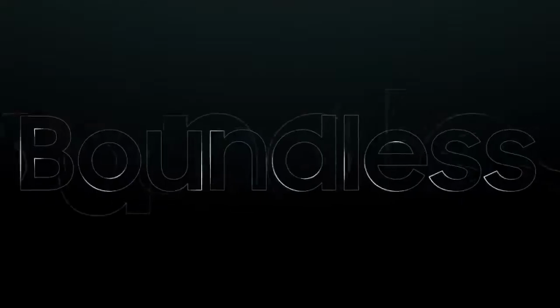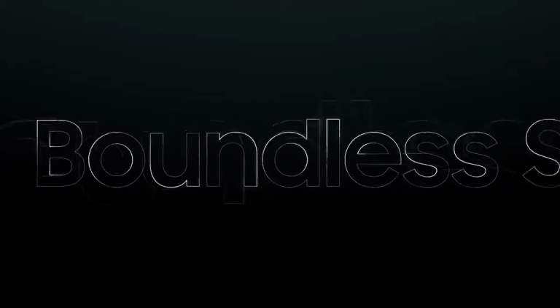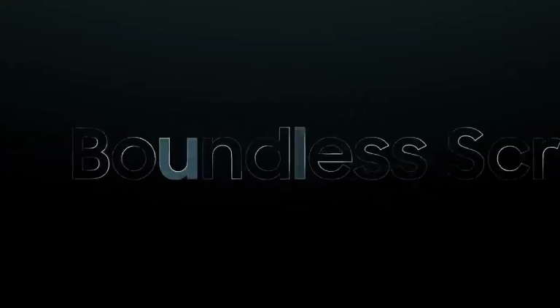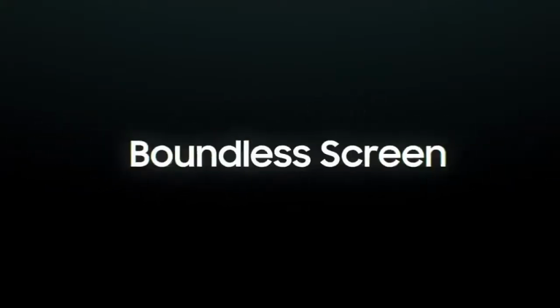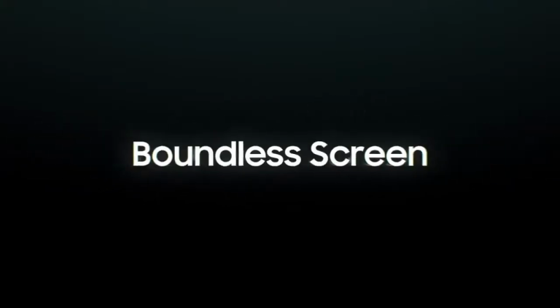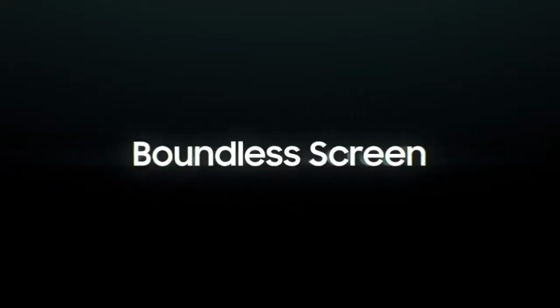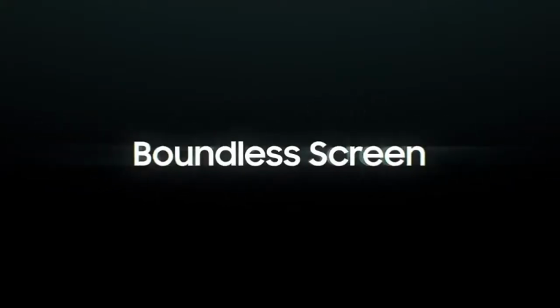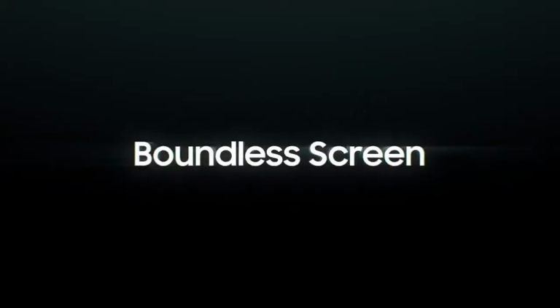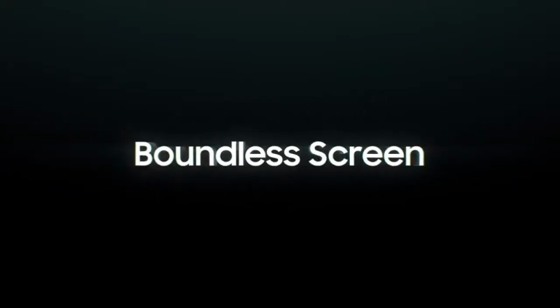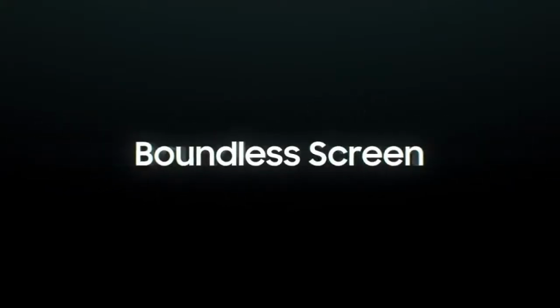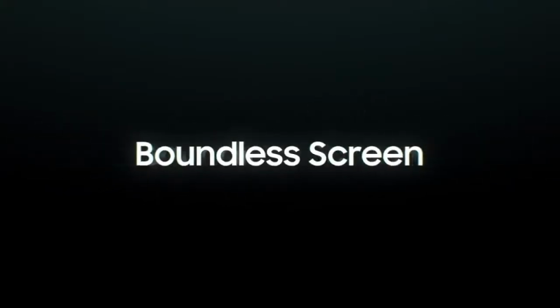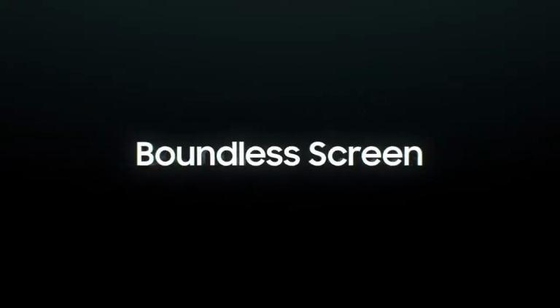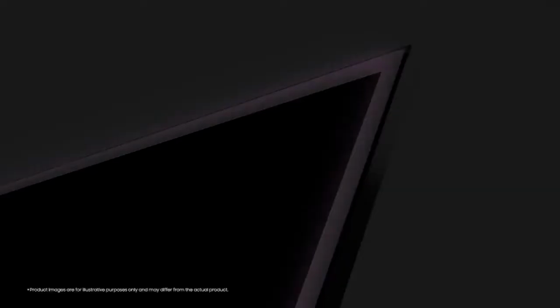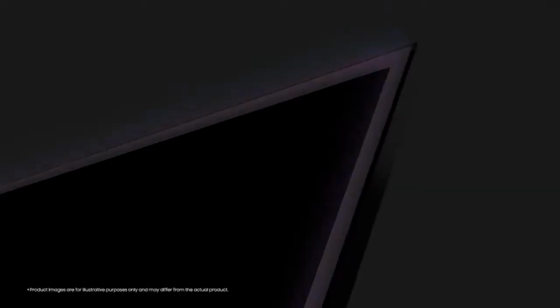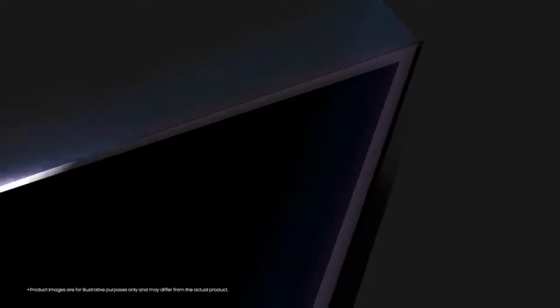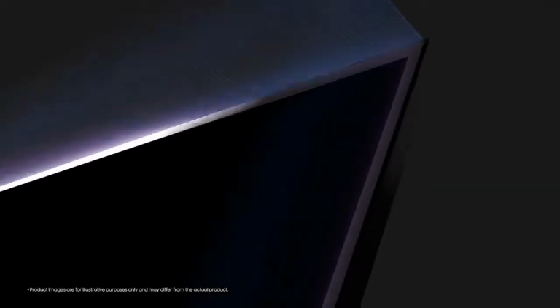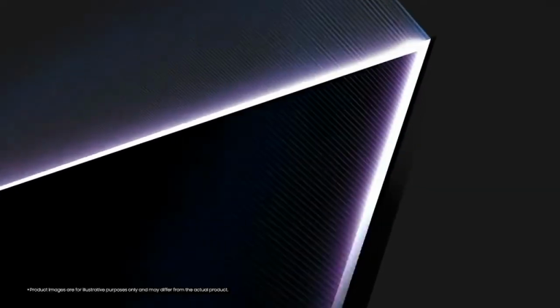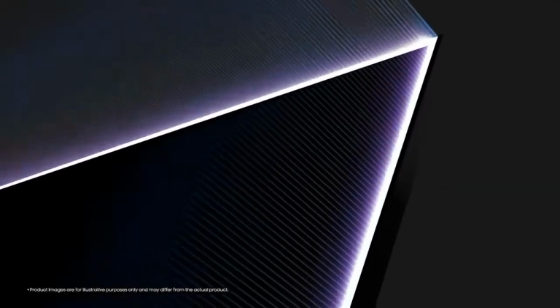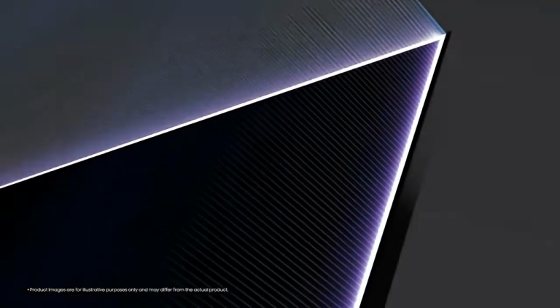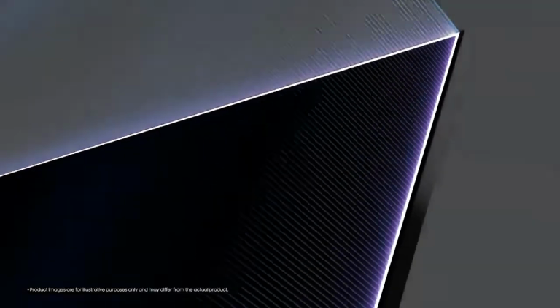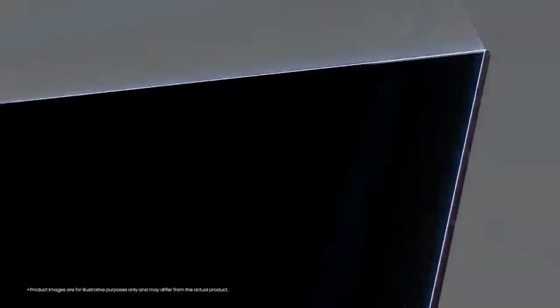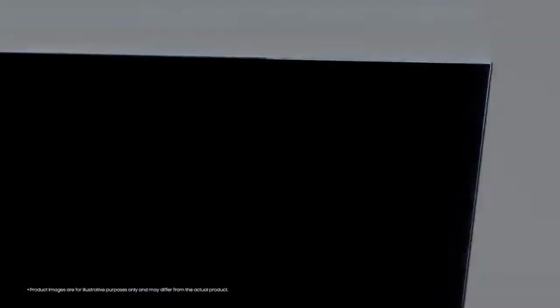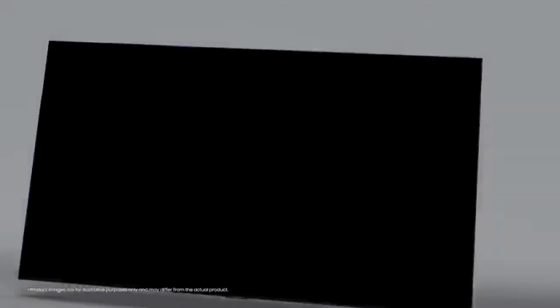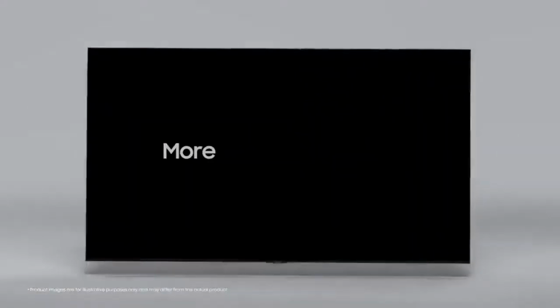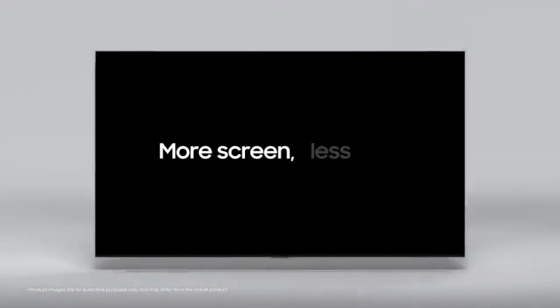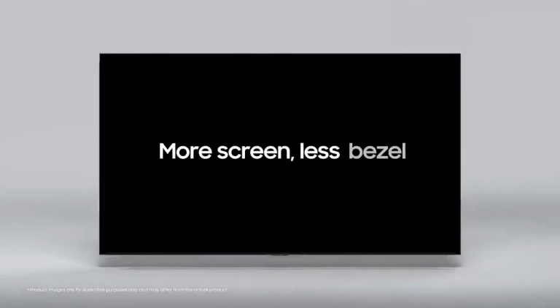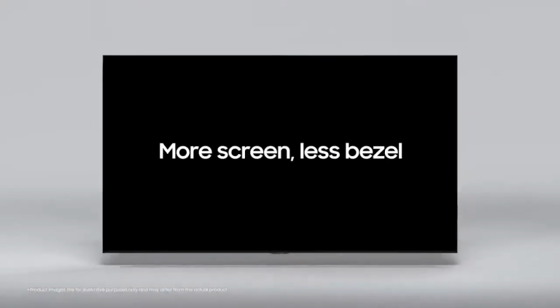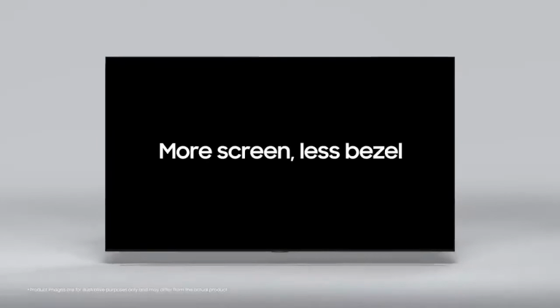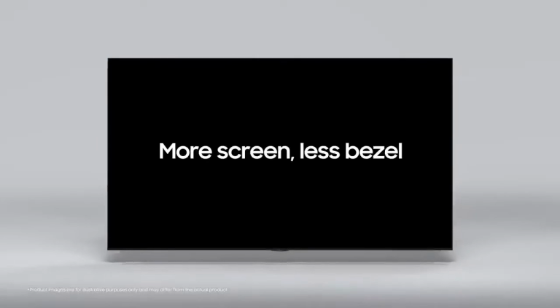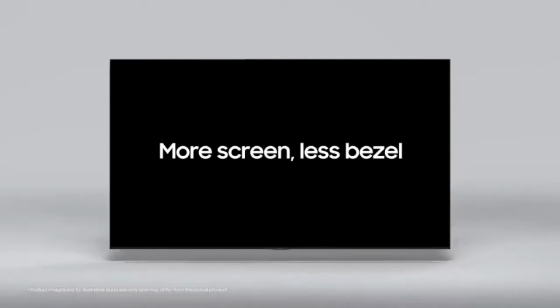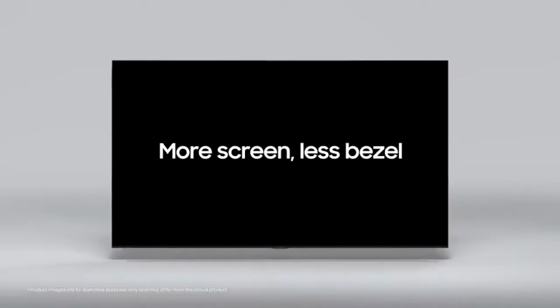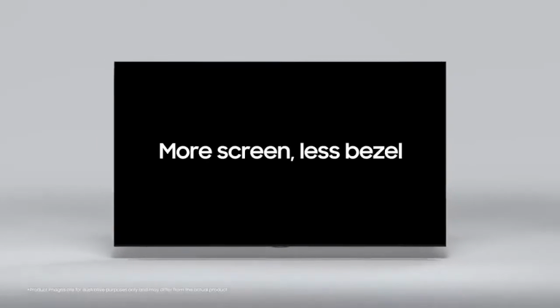Boundless screen. More screen. Less bezel.